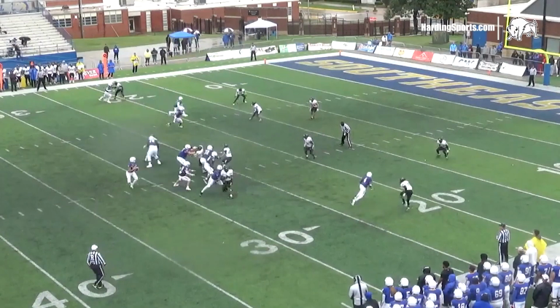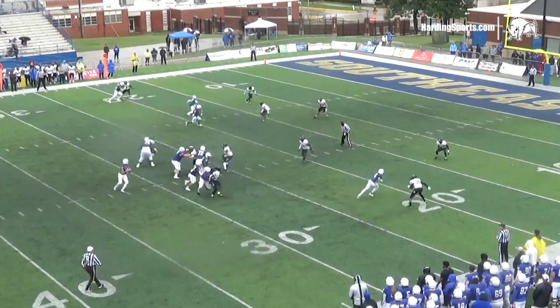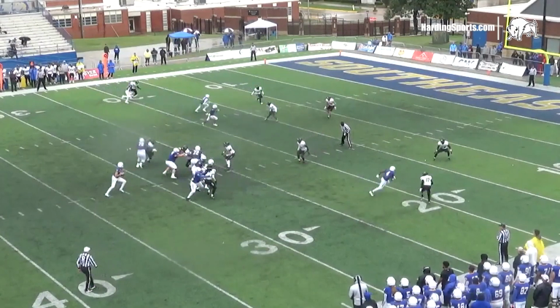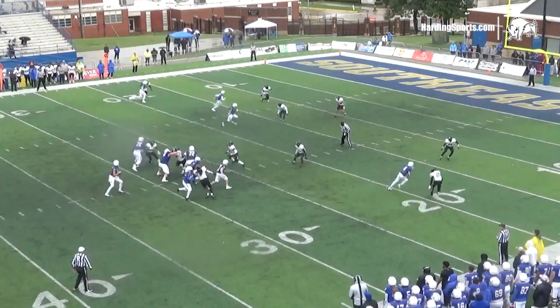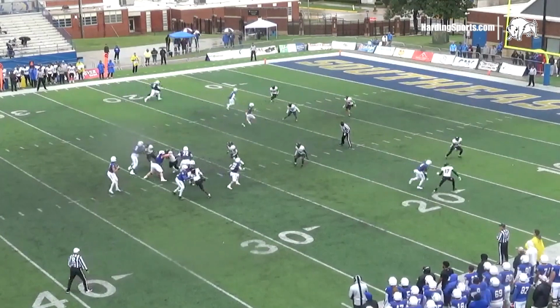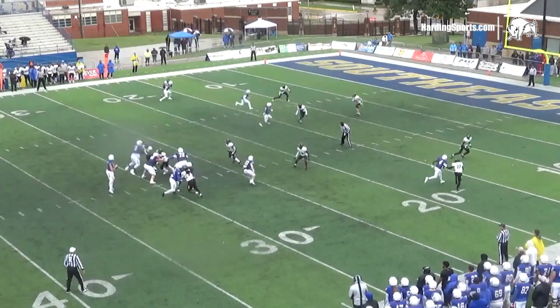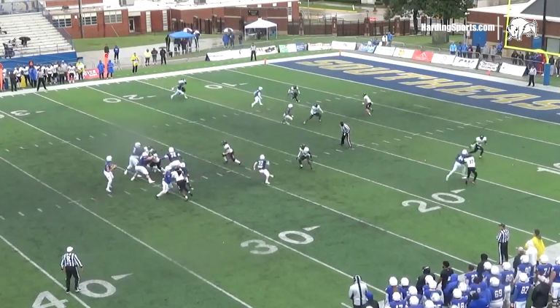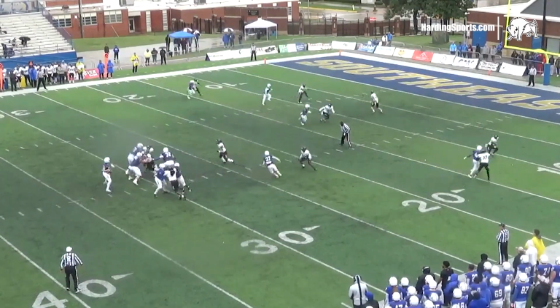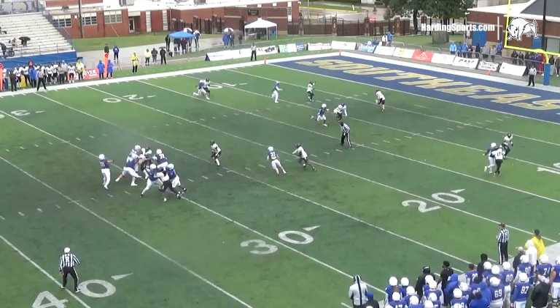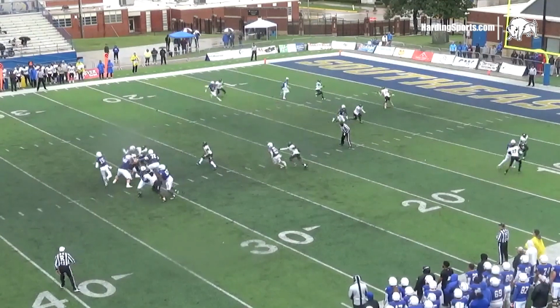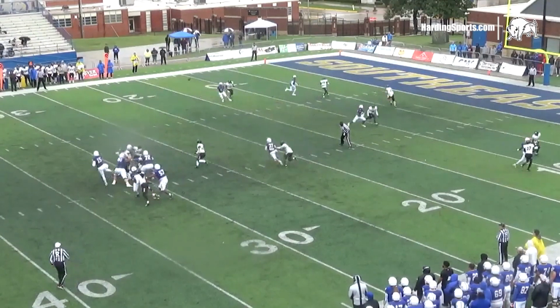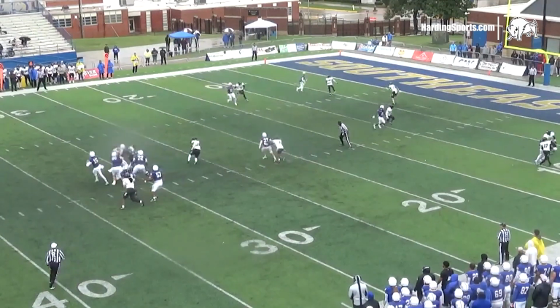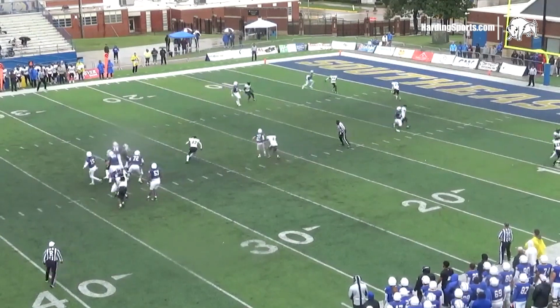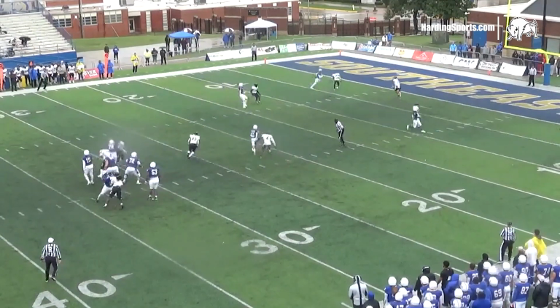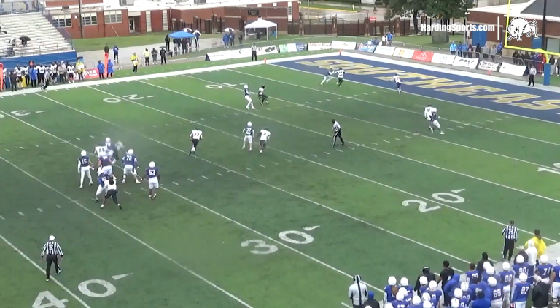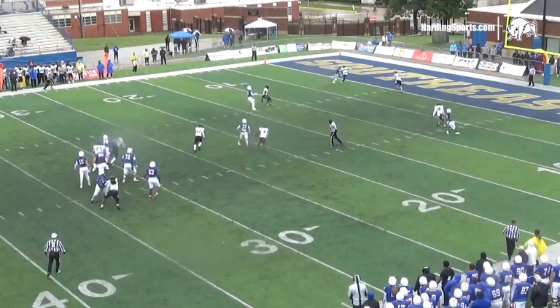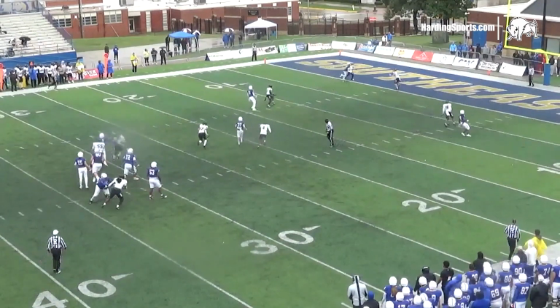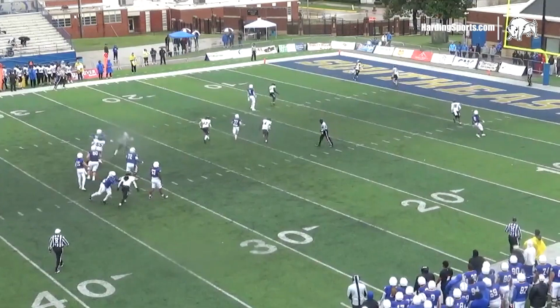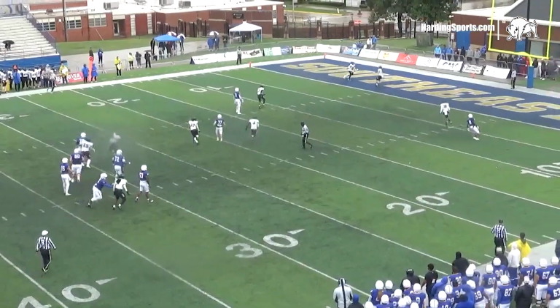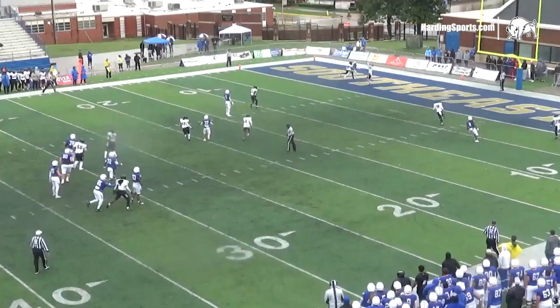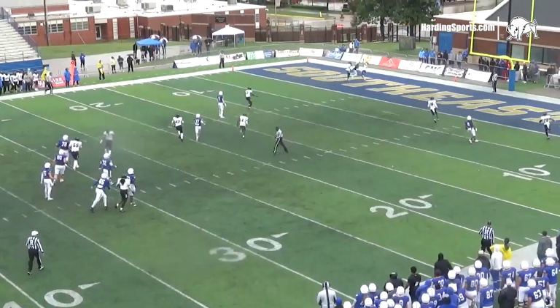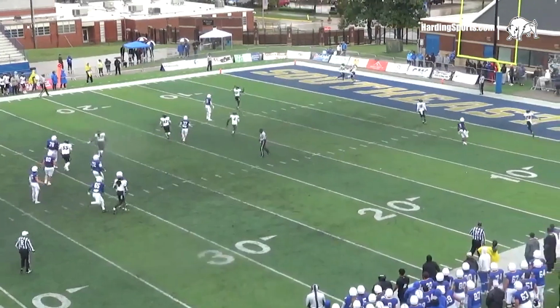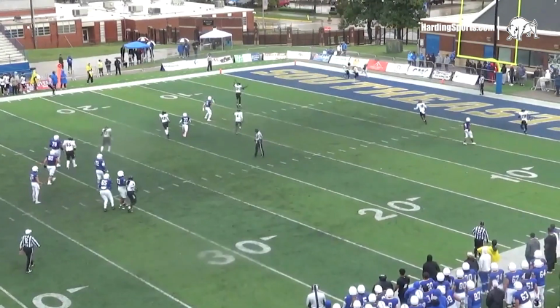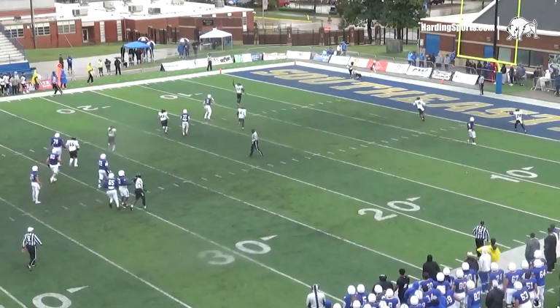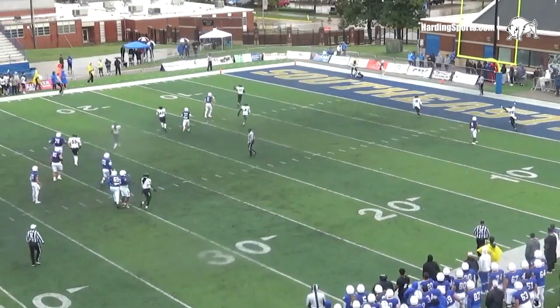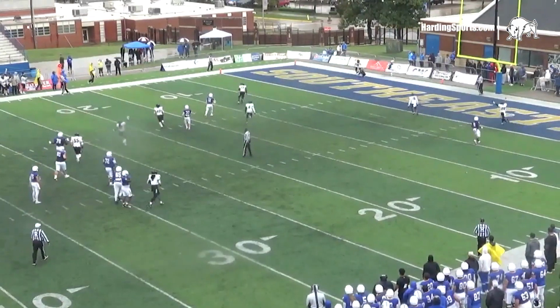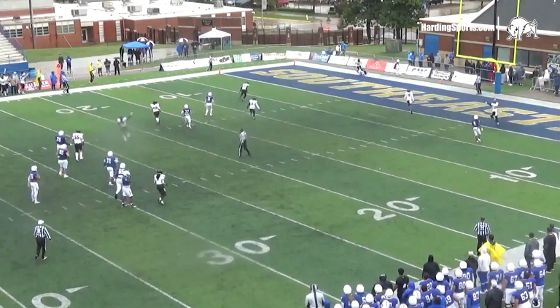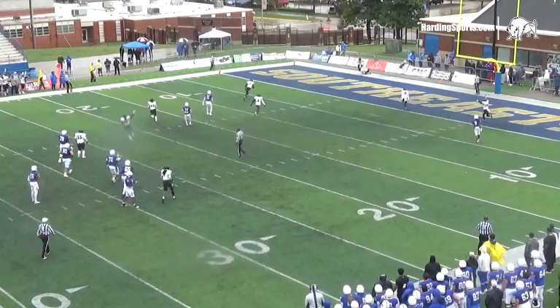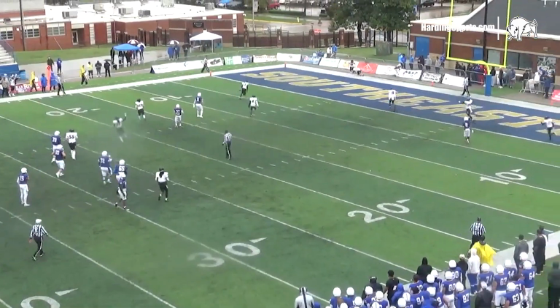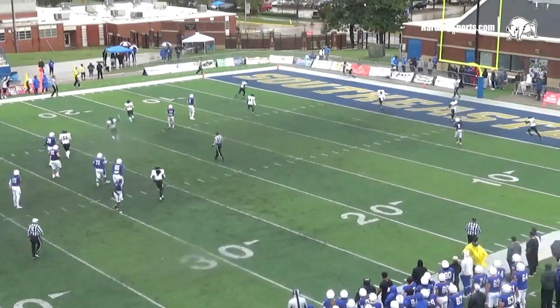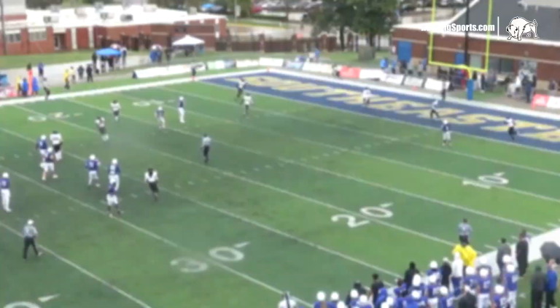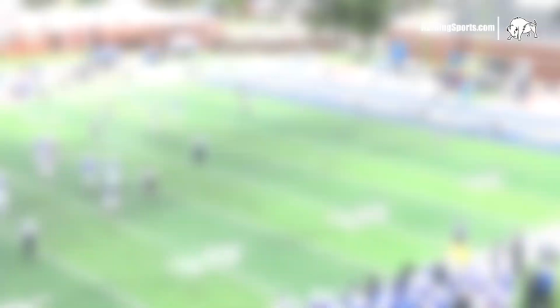Donovan drops back, throwing for the end zone, and it is picked off in the end zone.